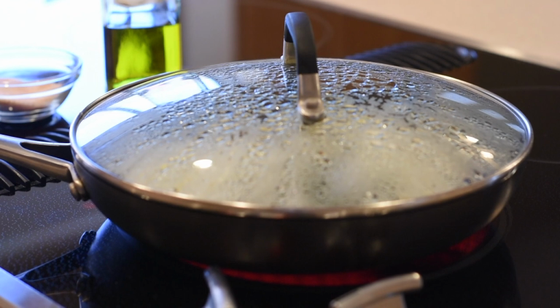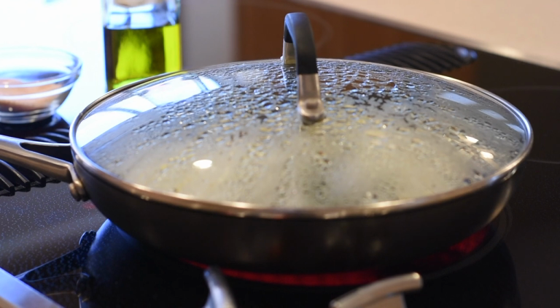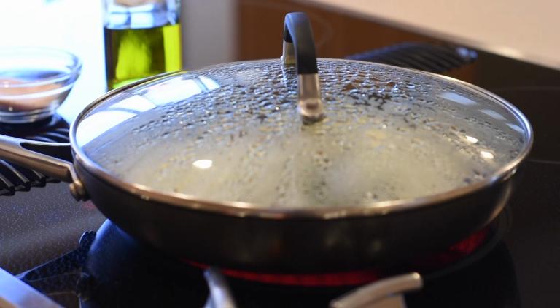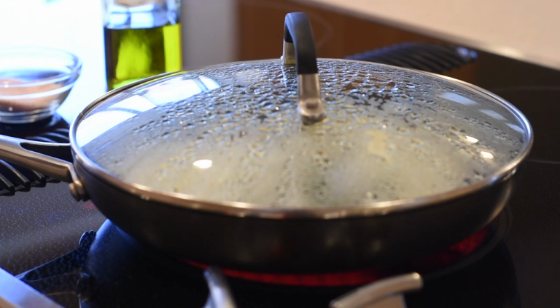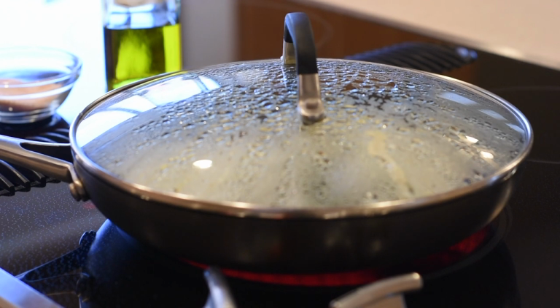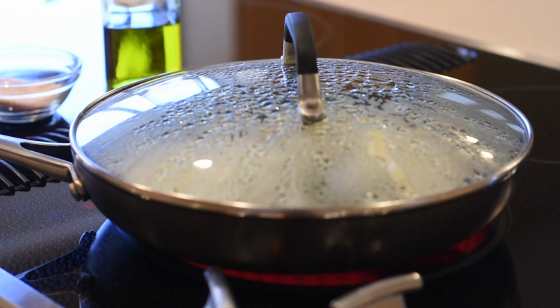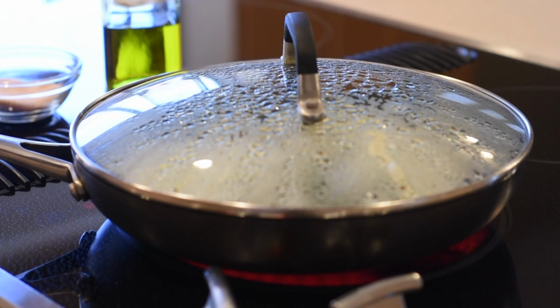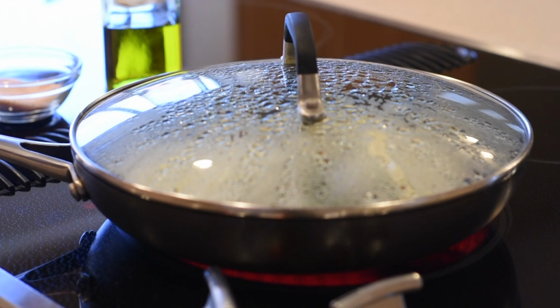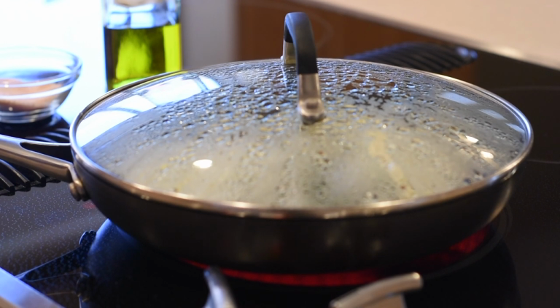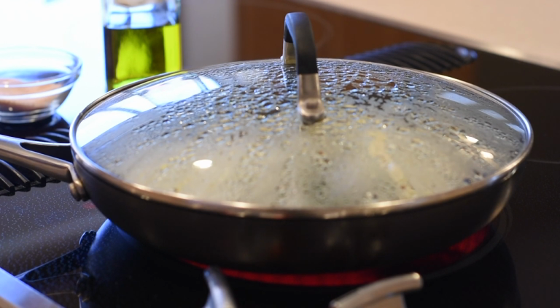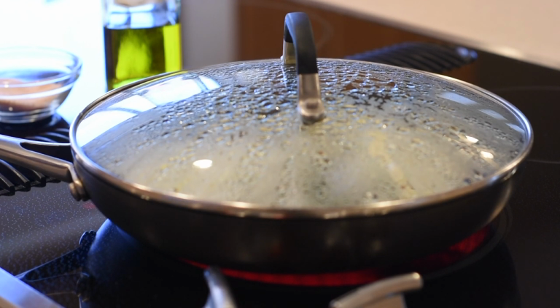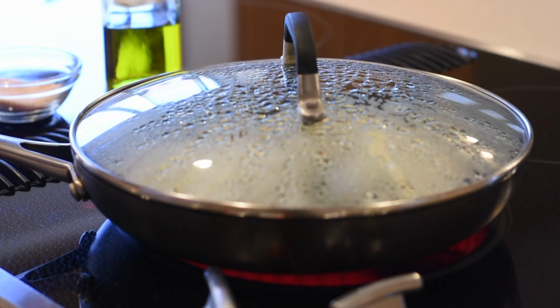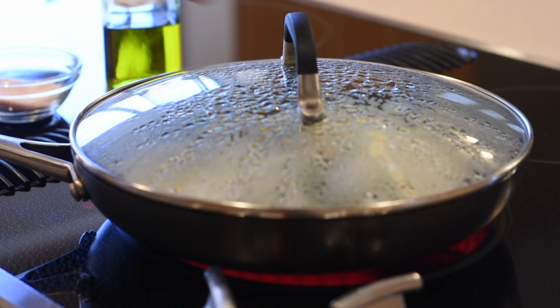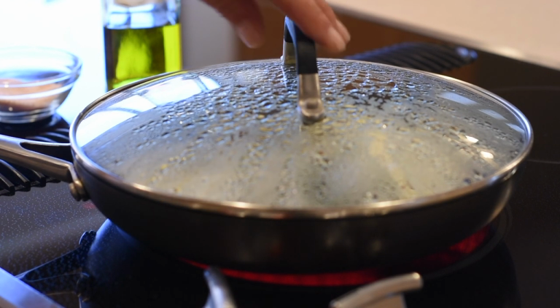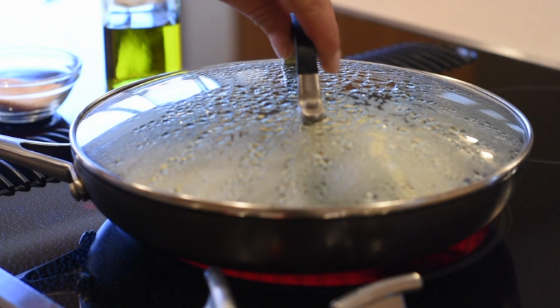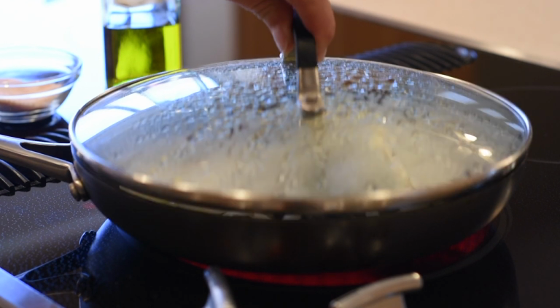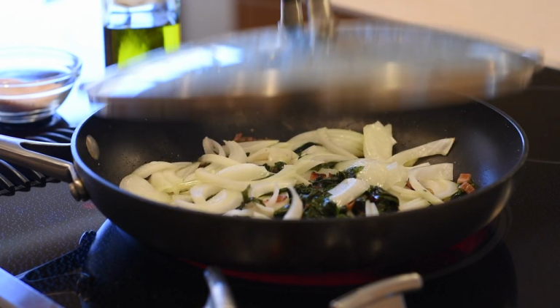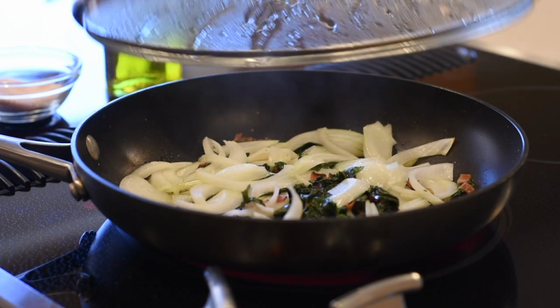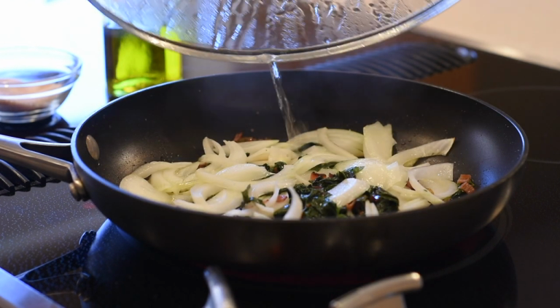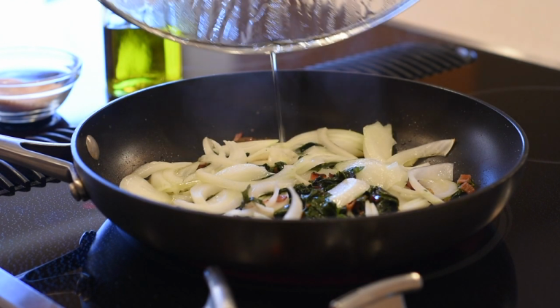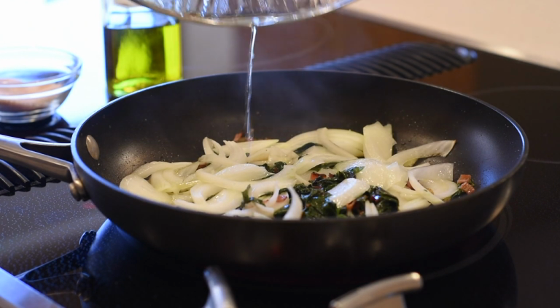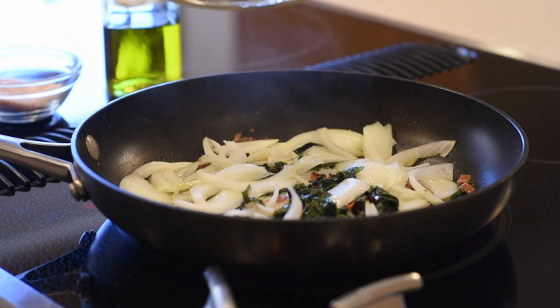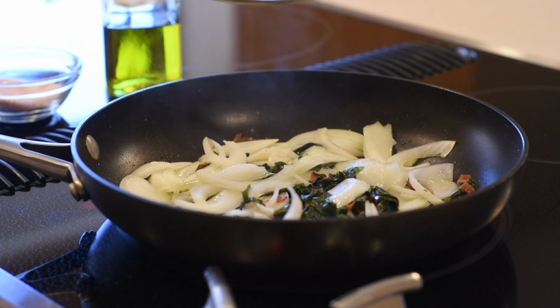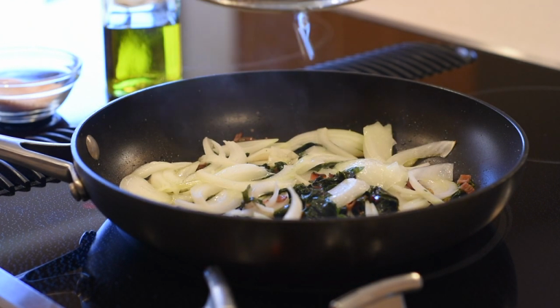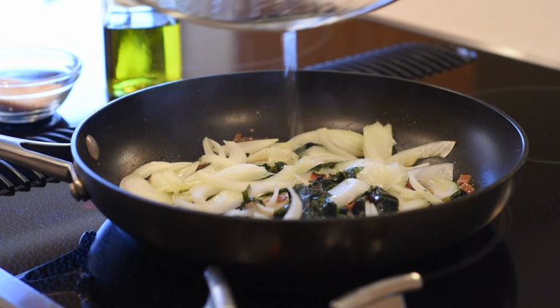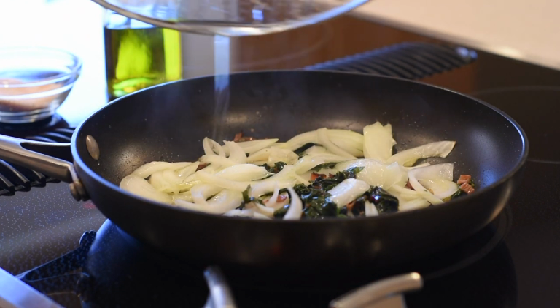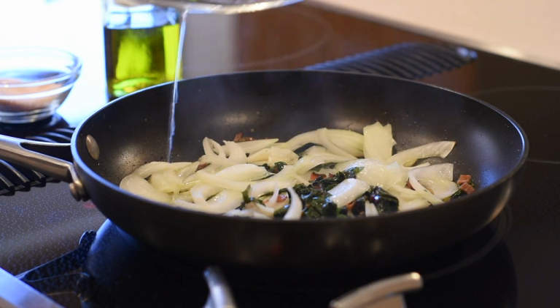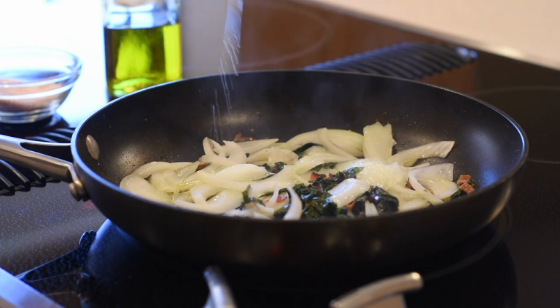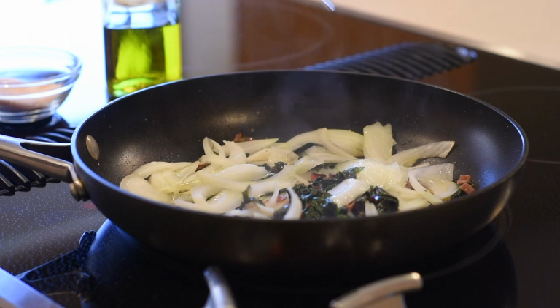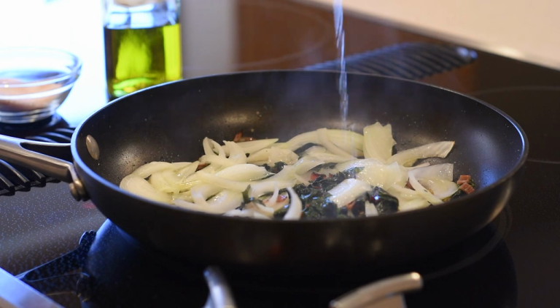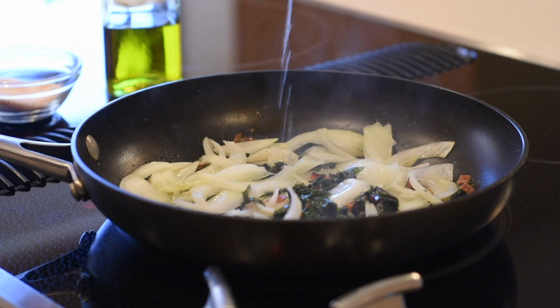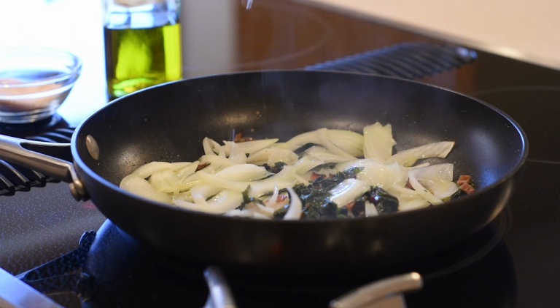Hi guys! In today's video I'm going to share with you what in my opinion is the best way to cook Swiss chard.